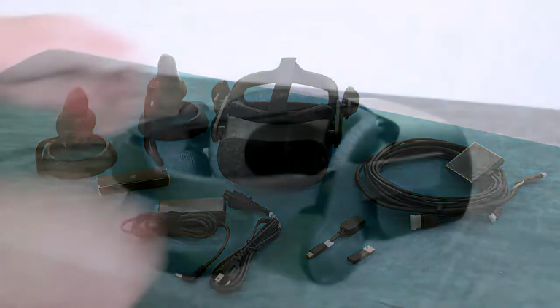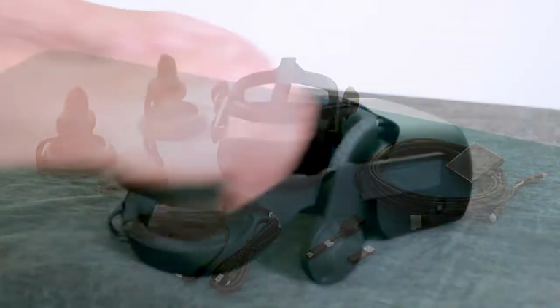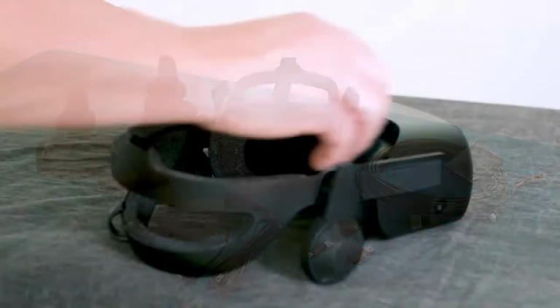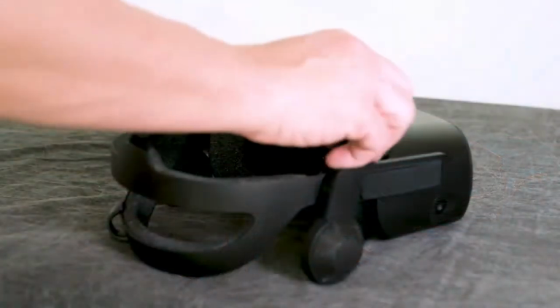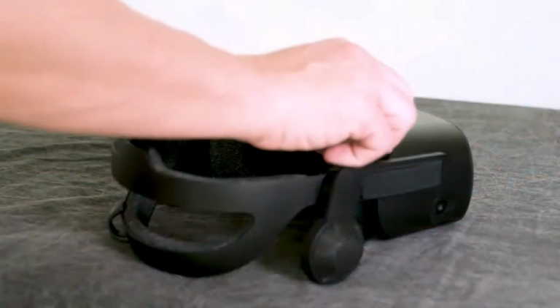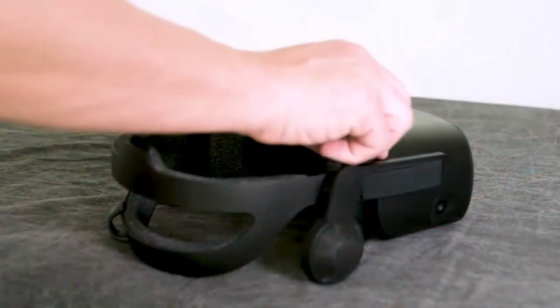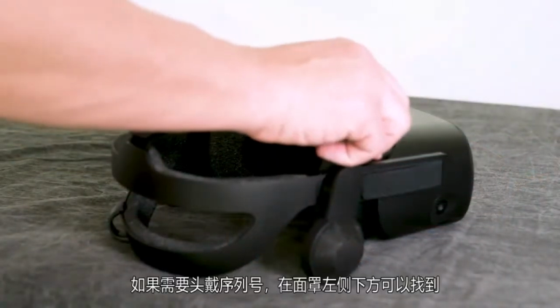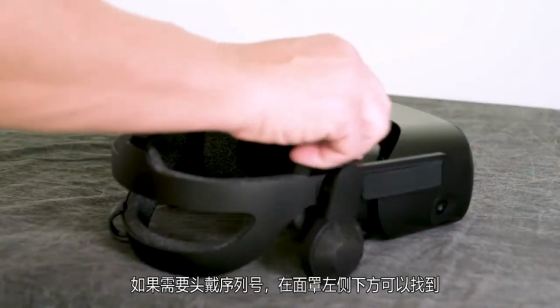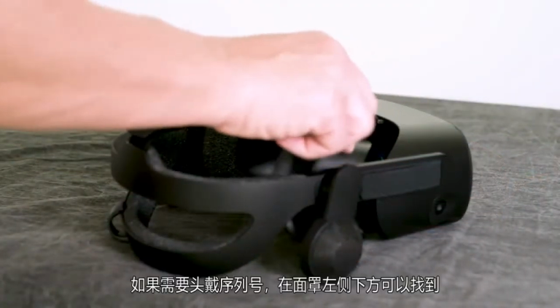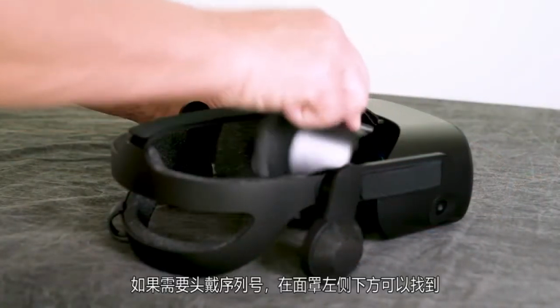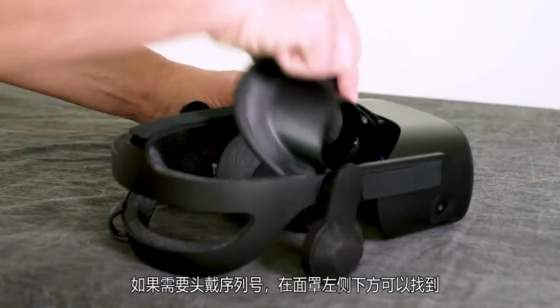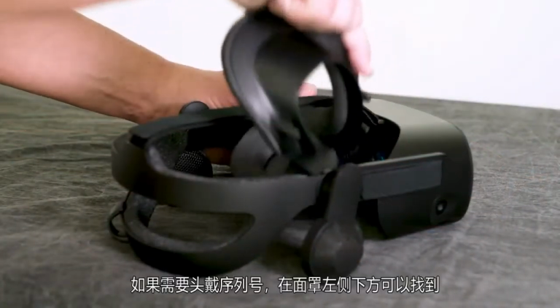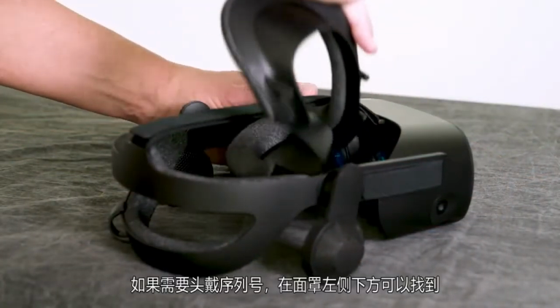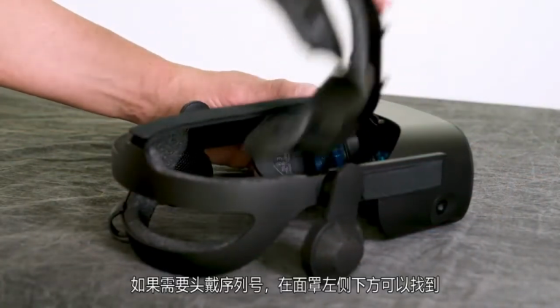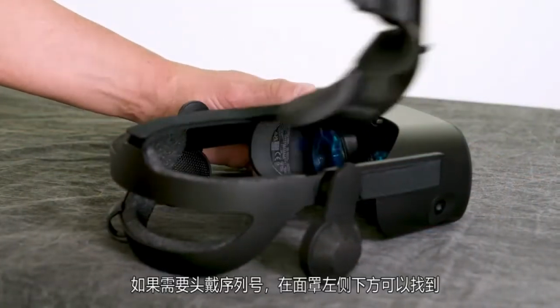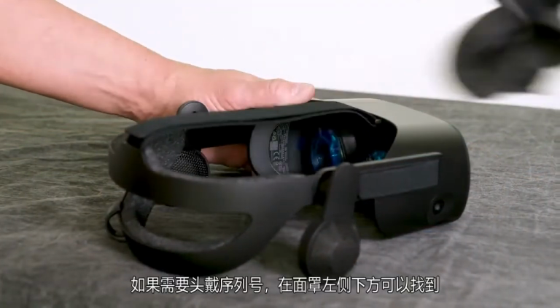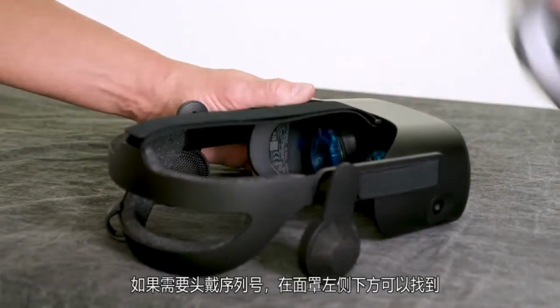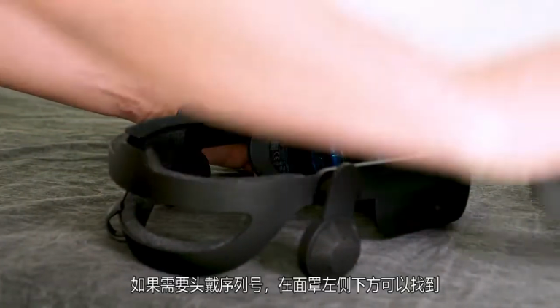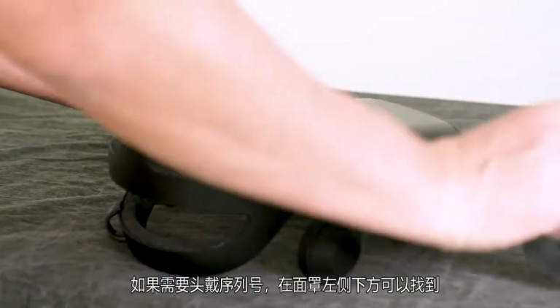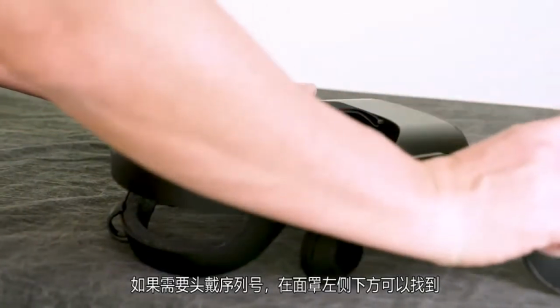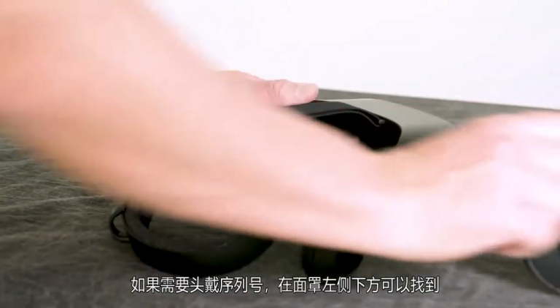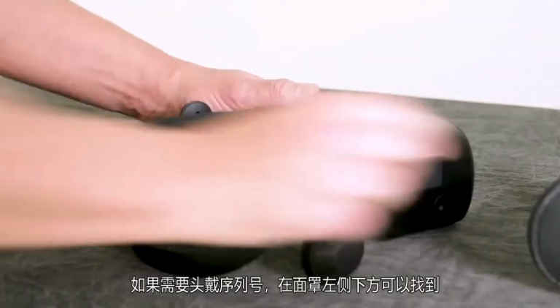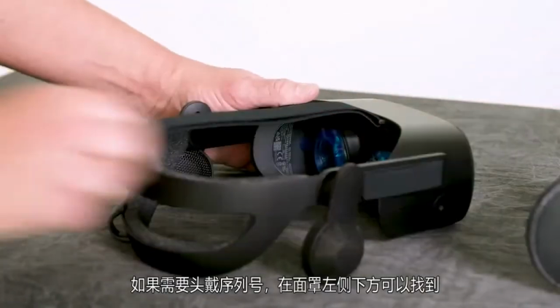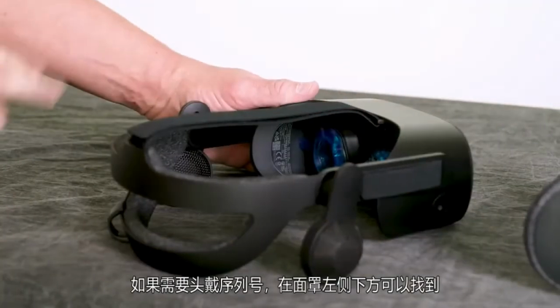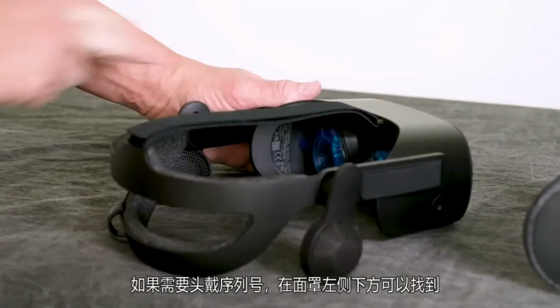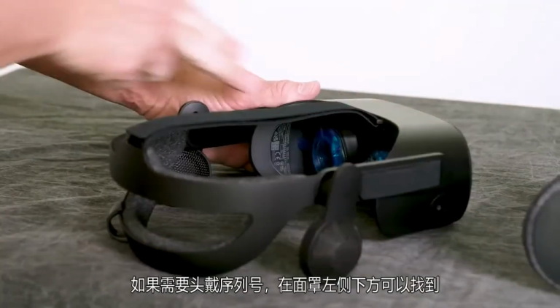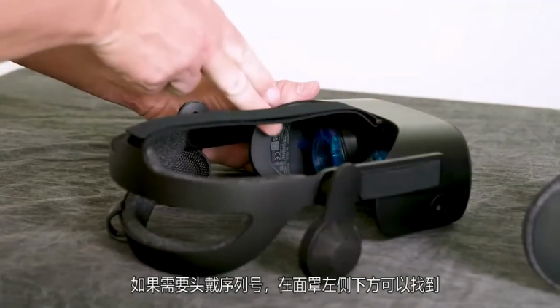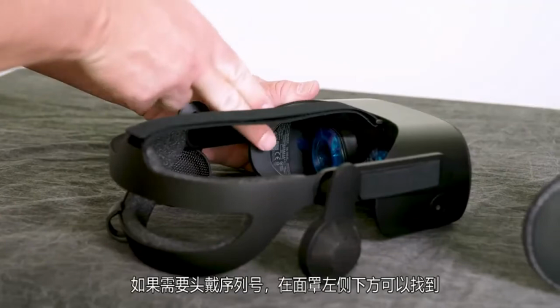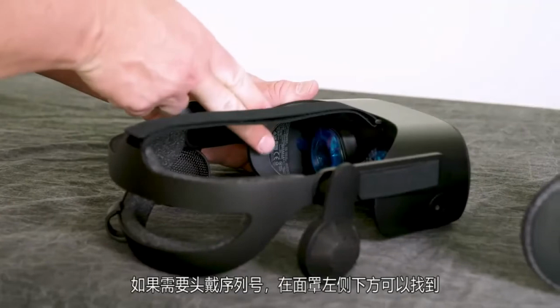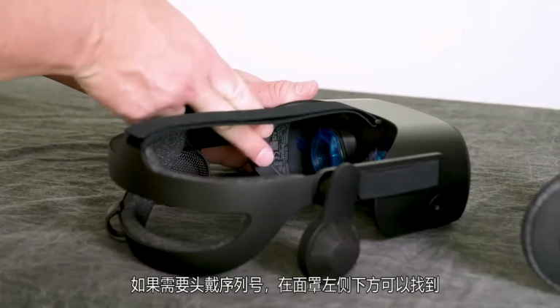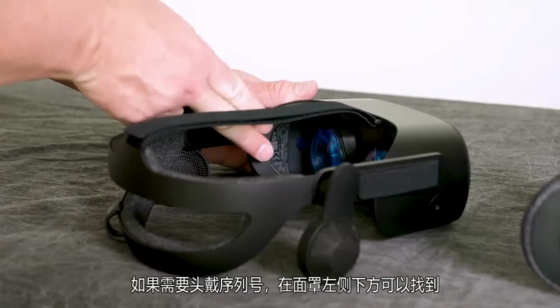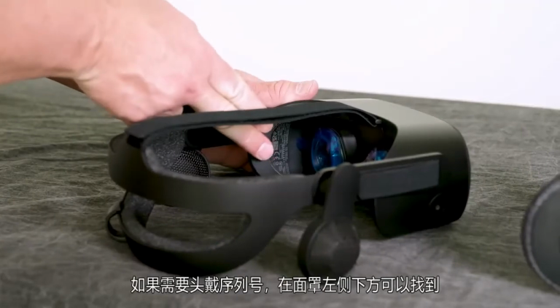If you ever need the serial number of your headset, you can find it under the face mask on the left side.